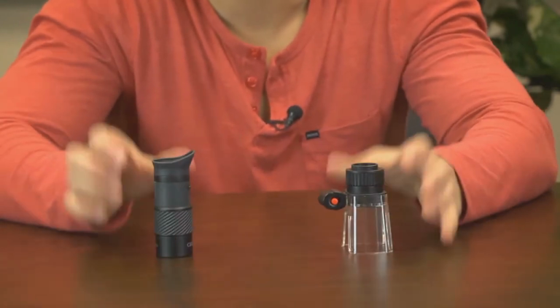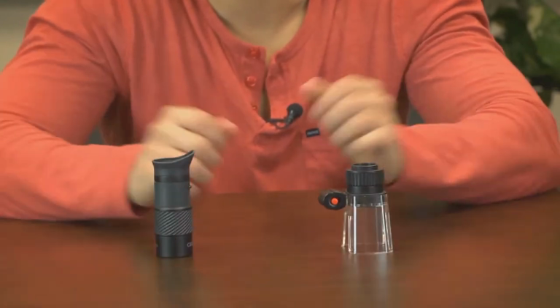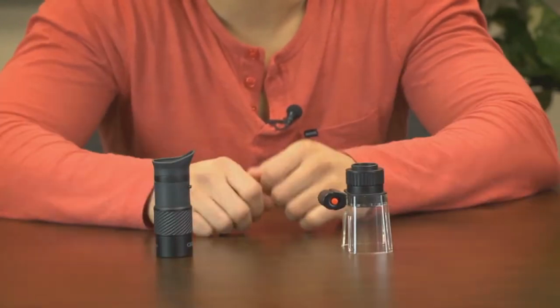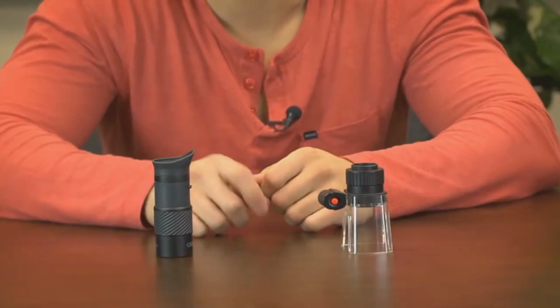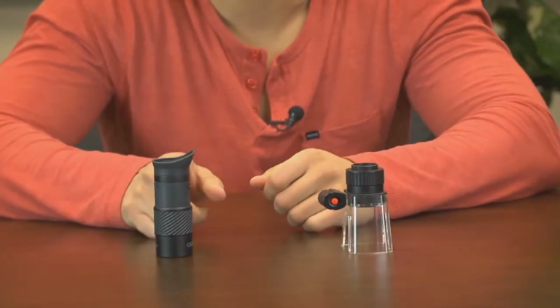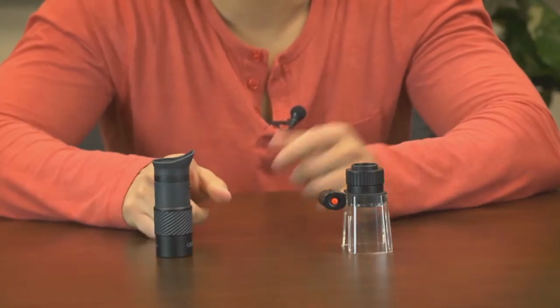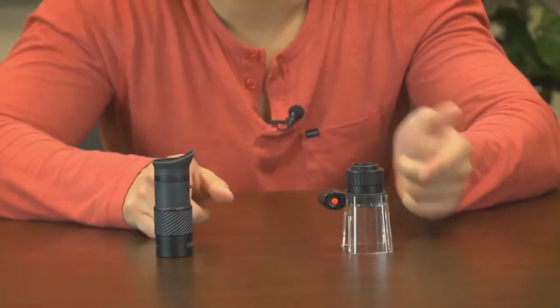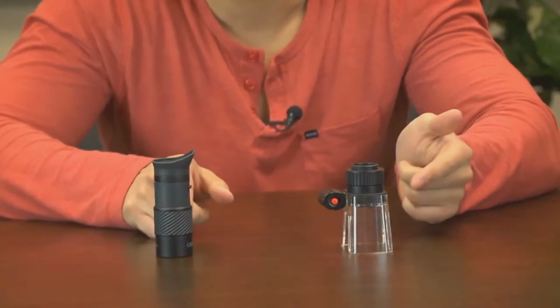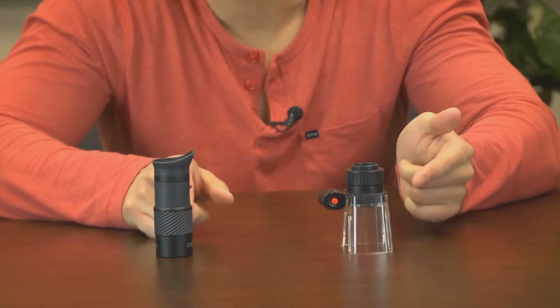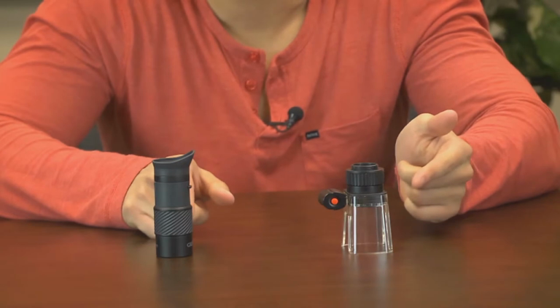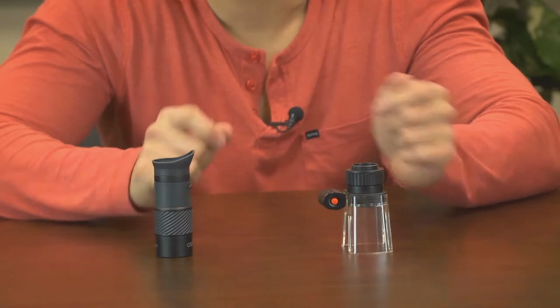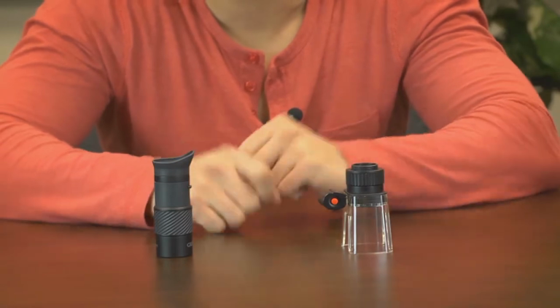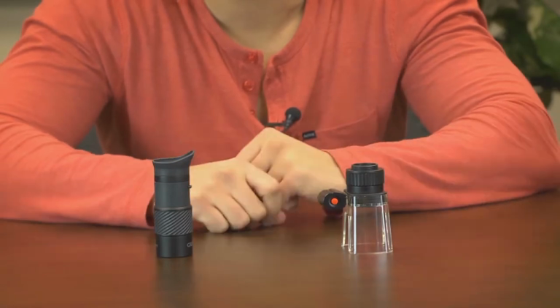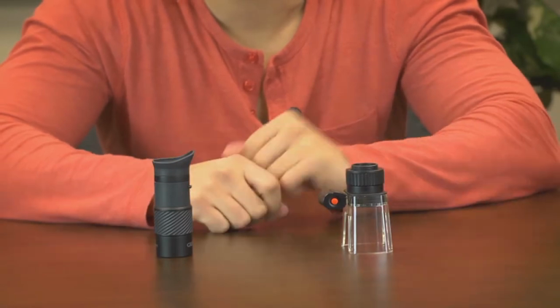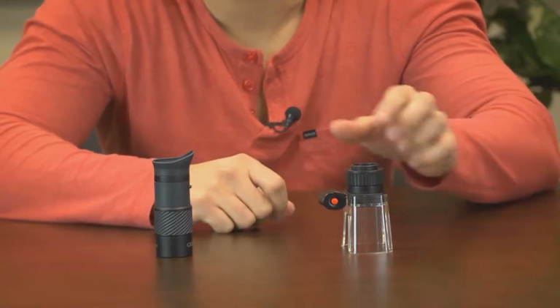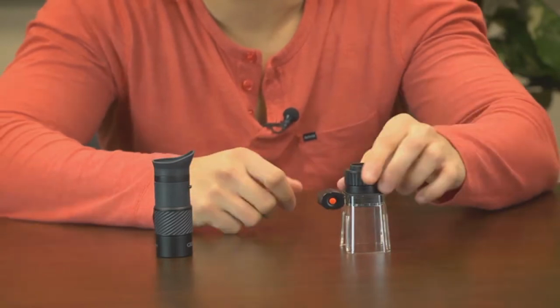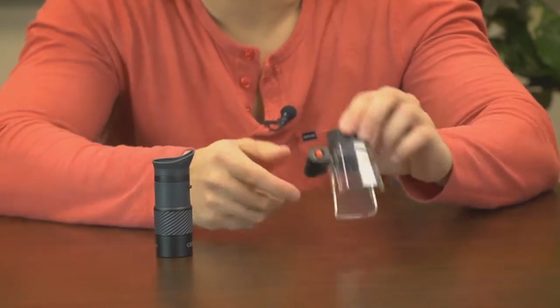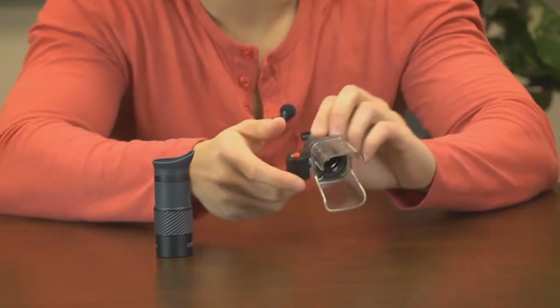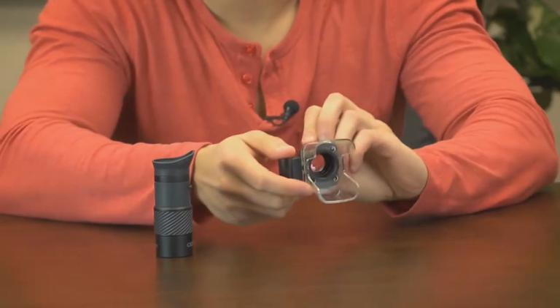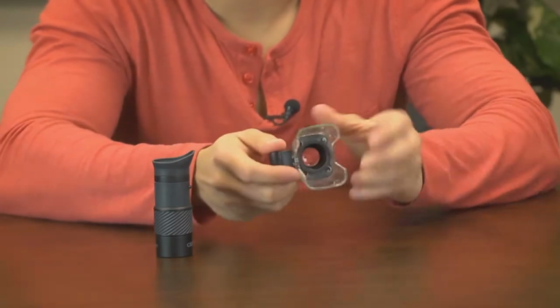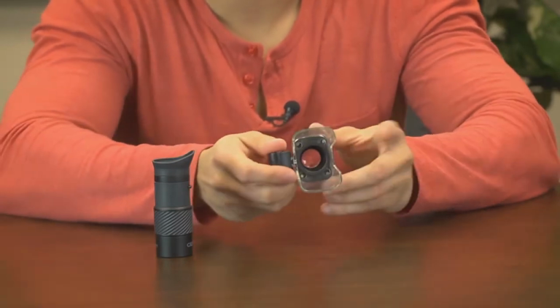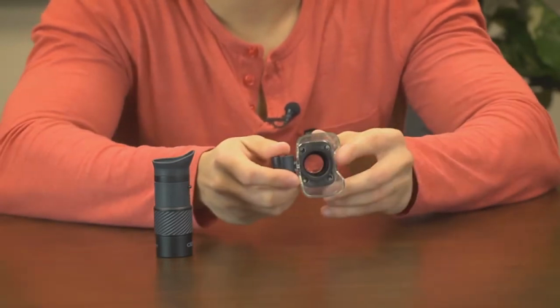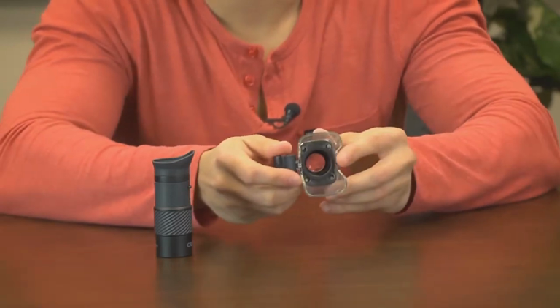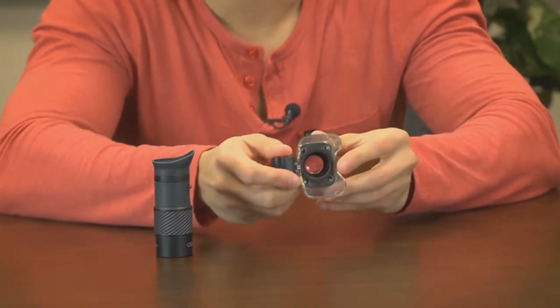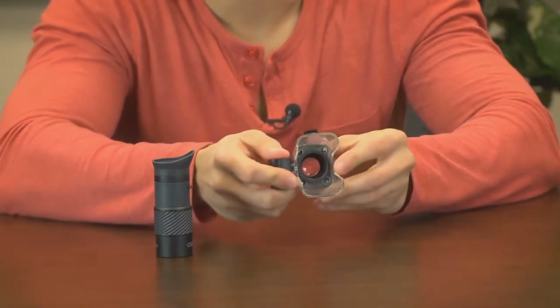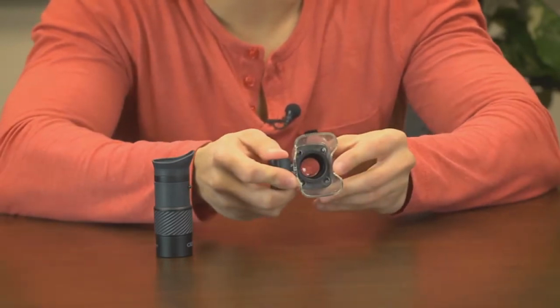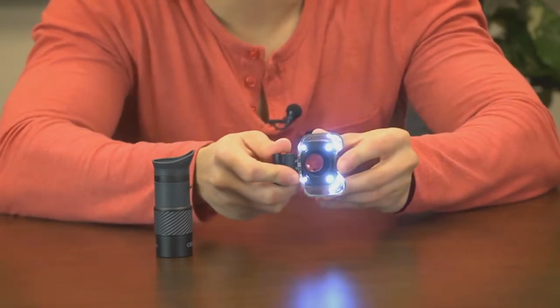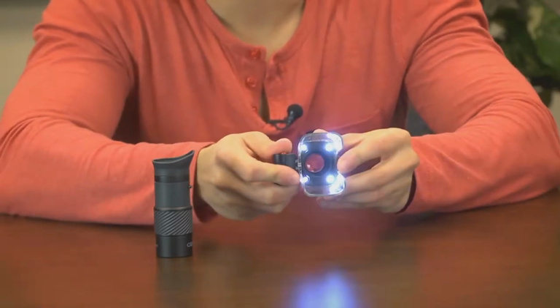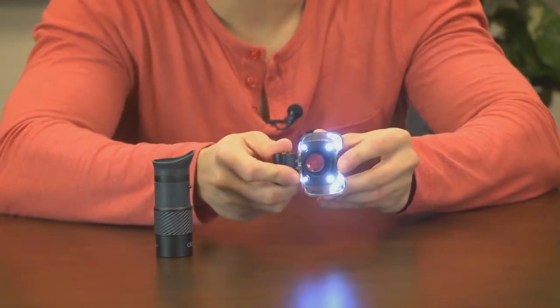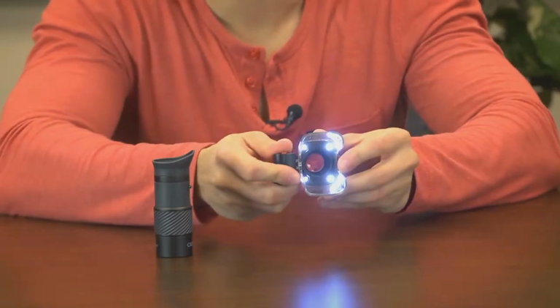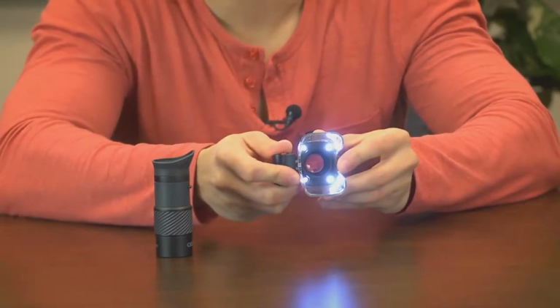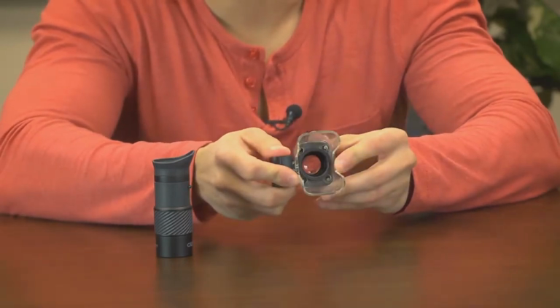All three of these are focusable, and check this out — there are four super bright LEDs built right into the see-through base.